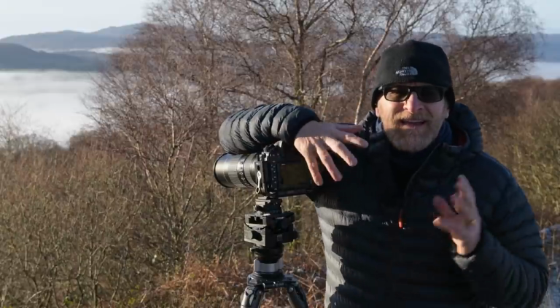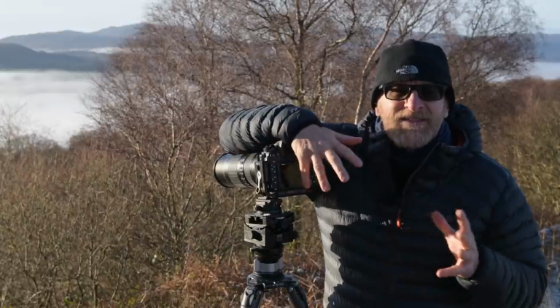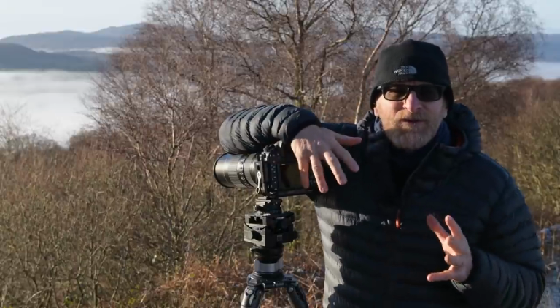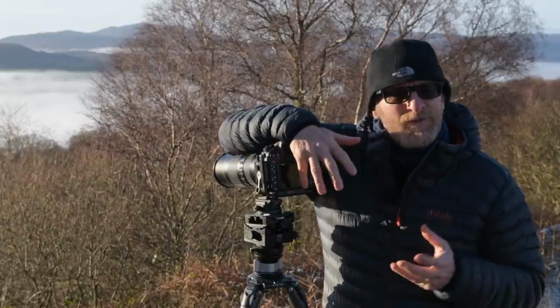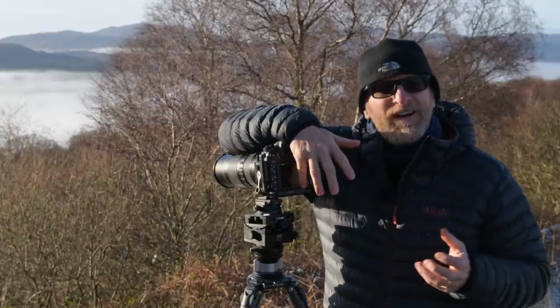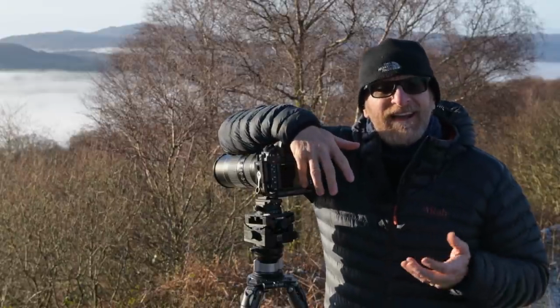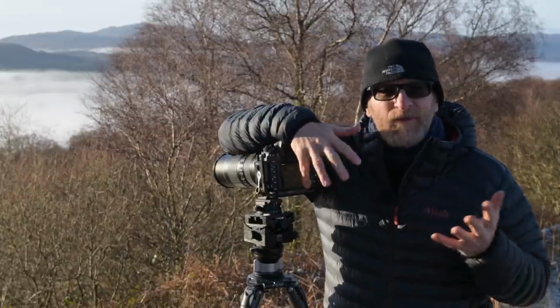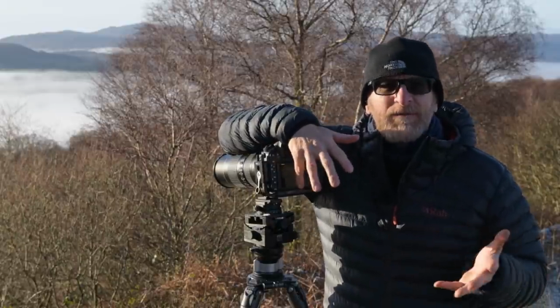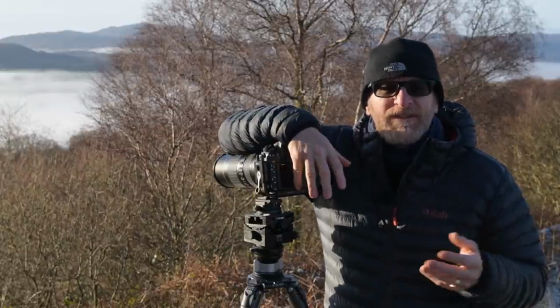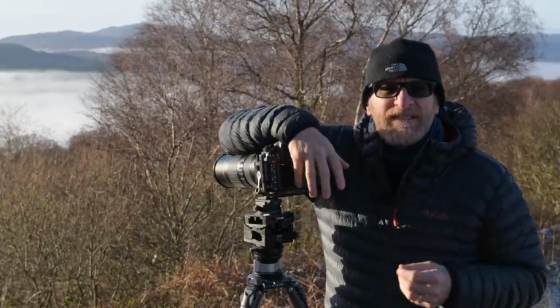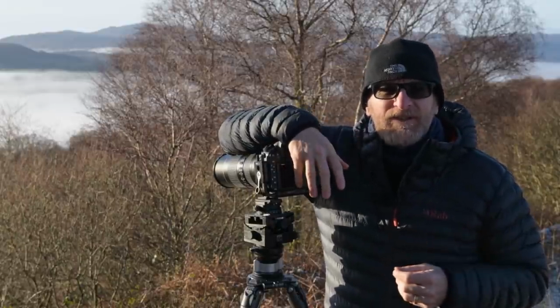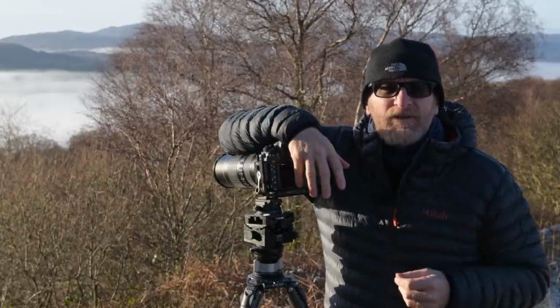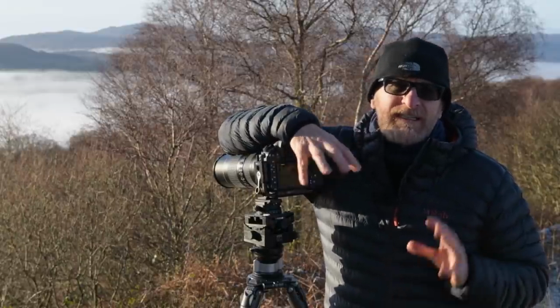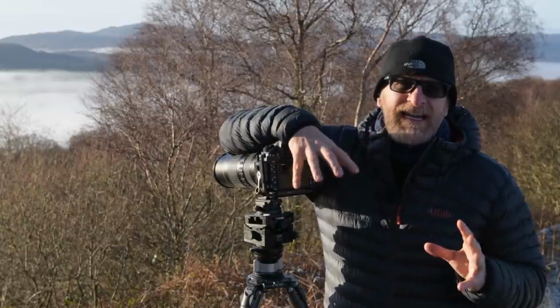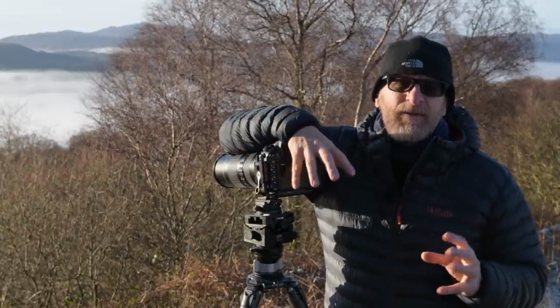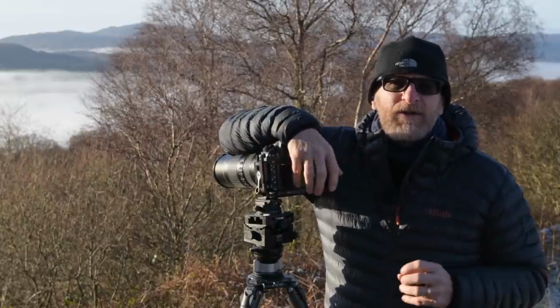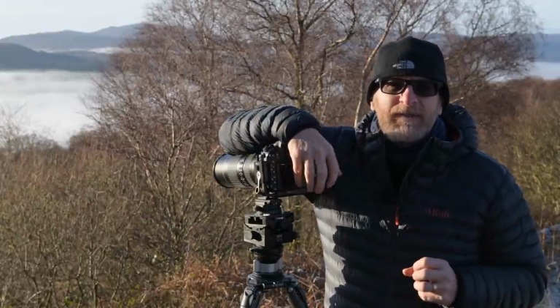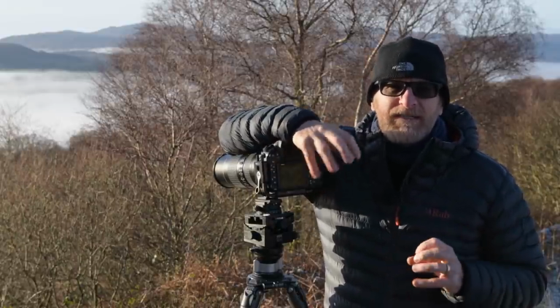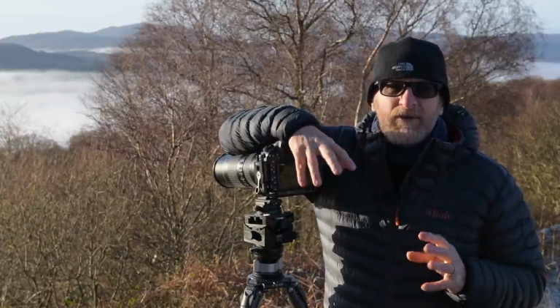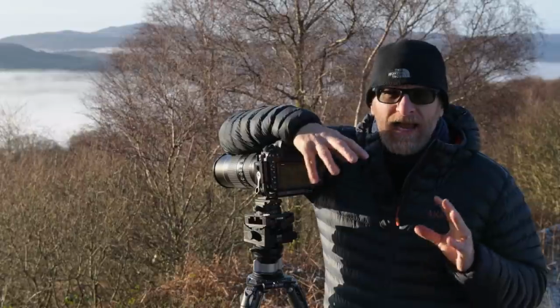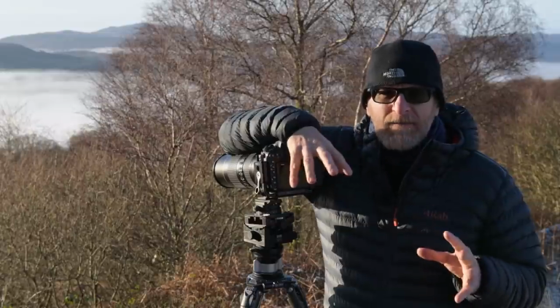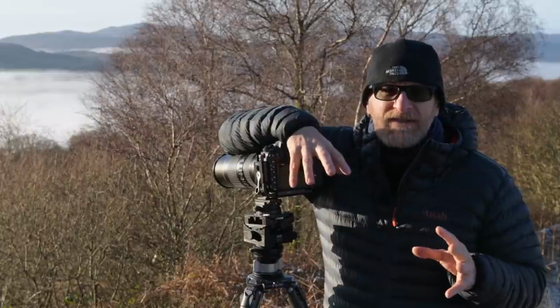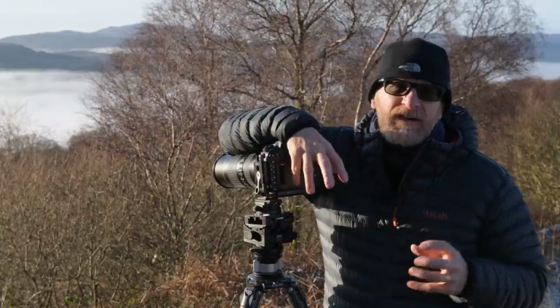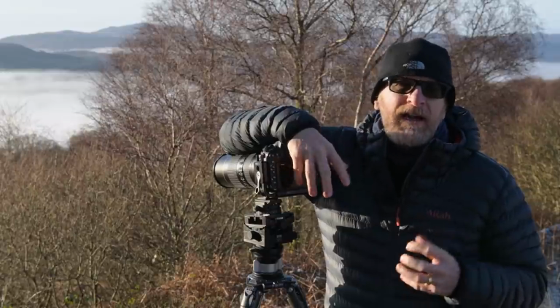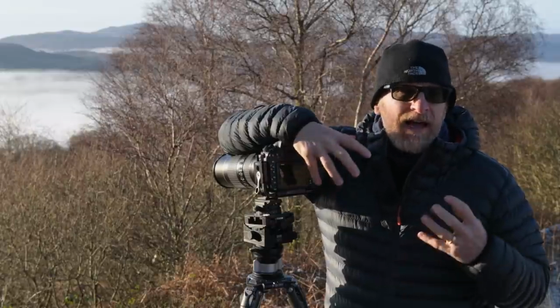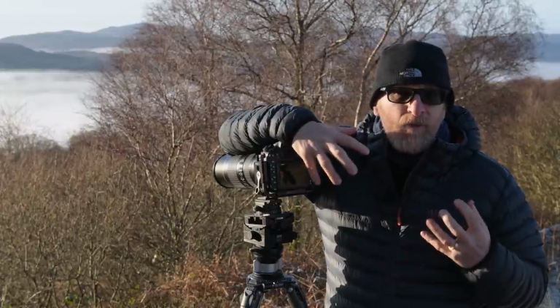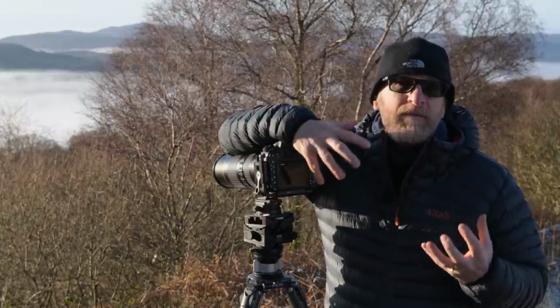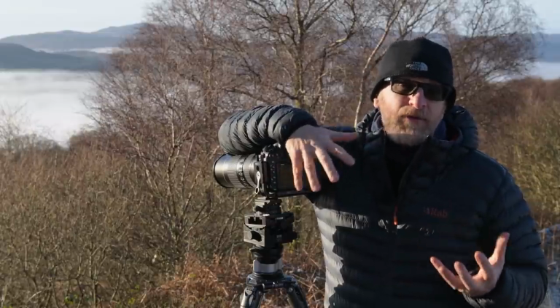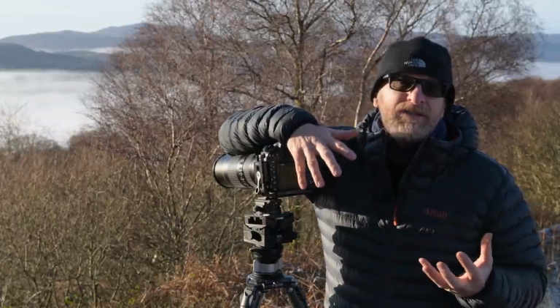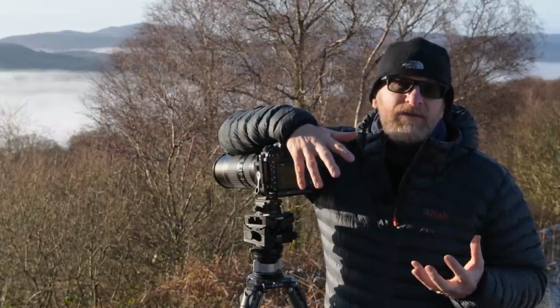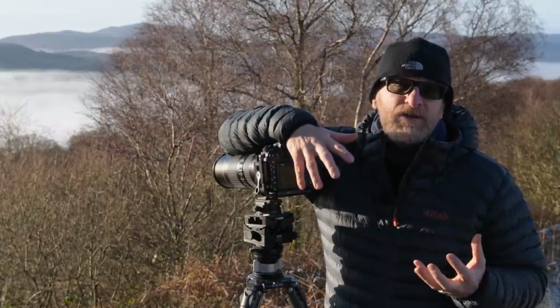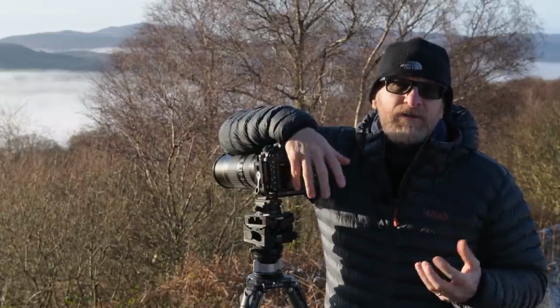Good morning and welcome to Expressive Photography. Today we're going to be exploring atmosphere and what it brings to our photography.